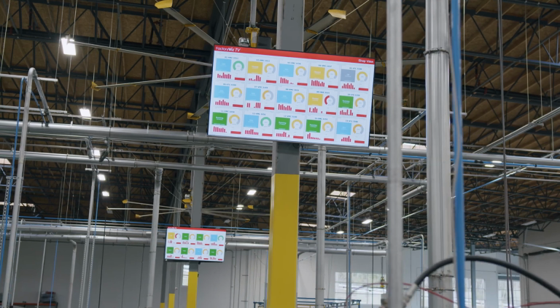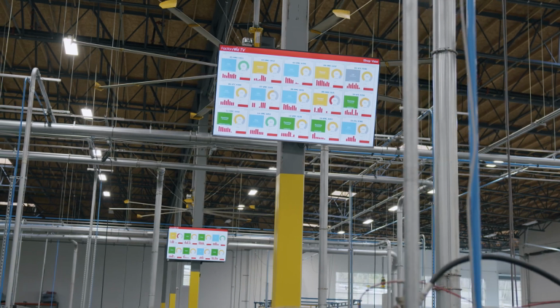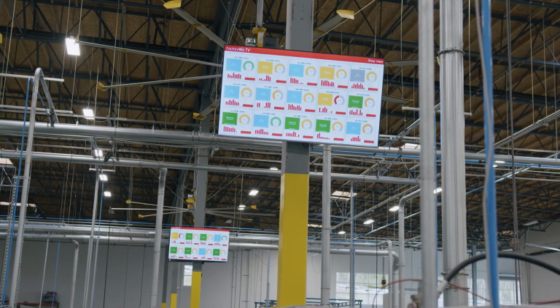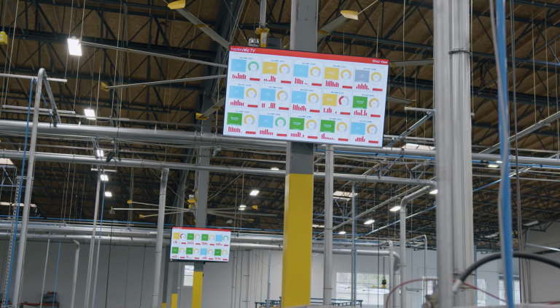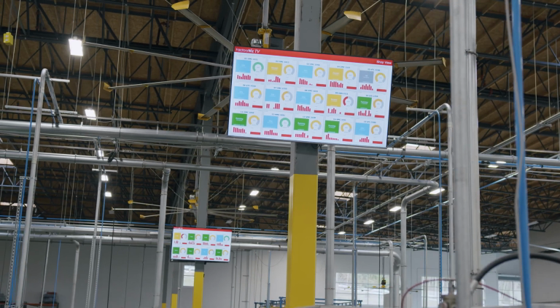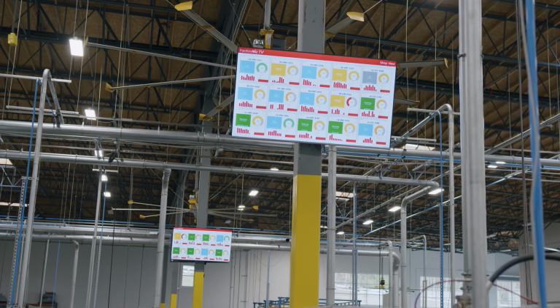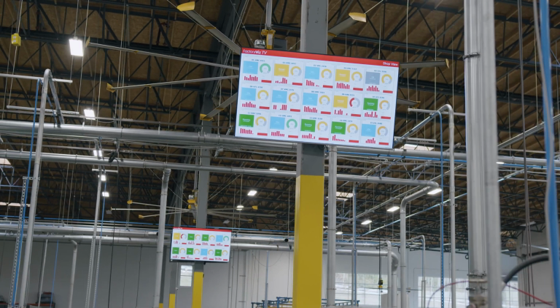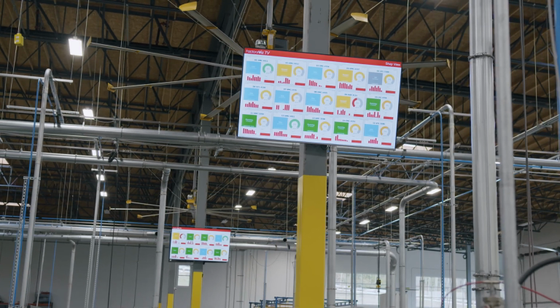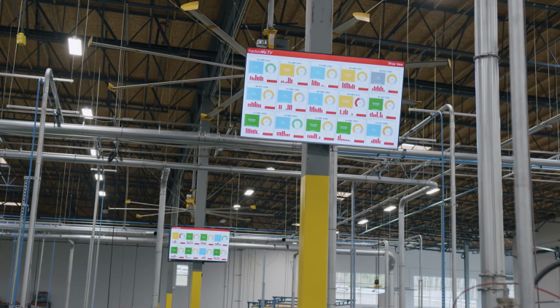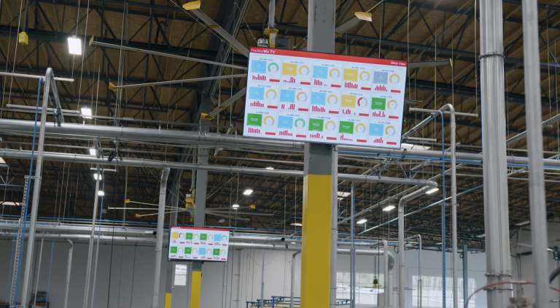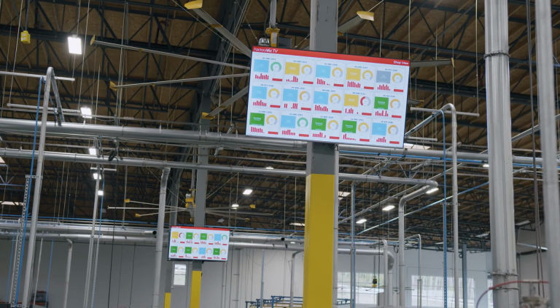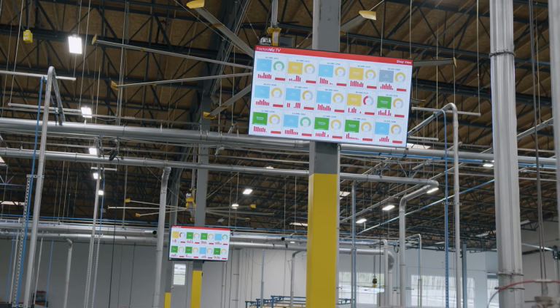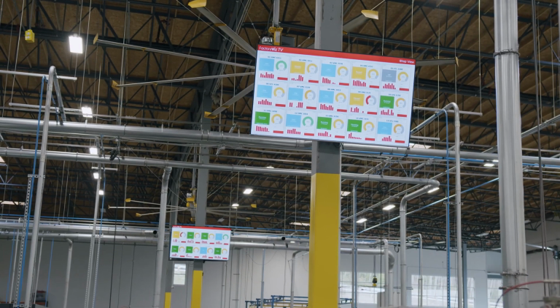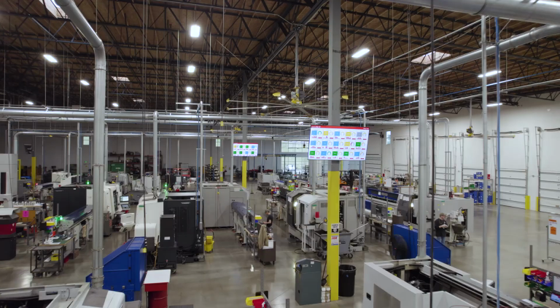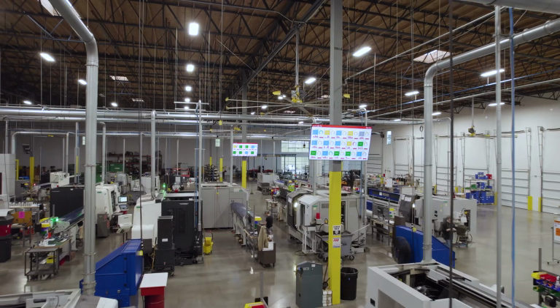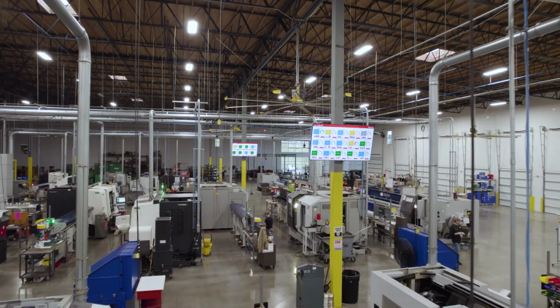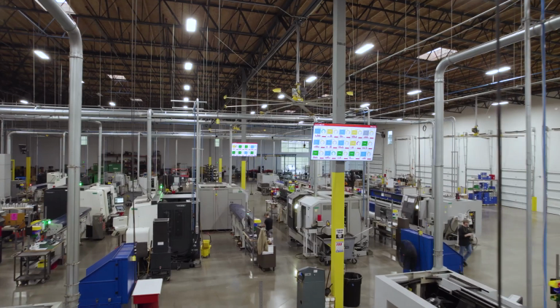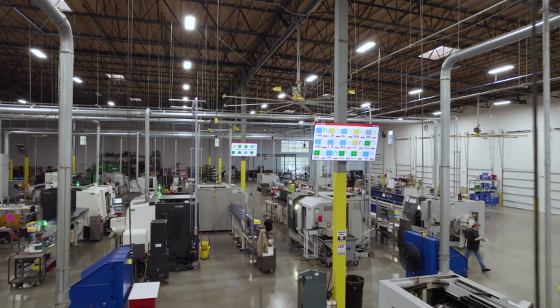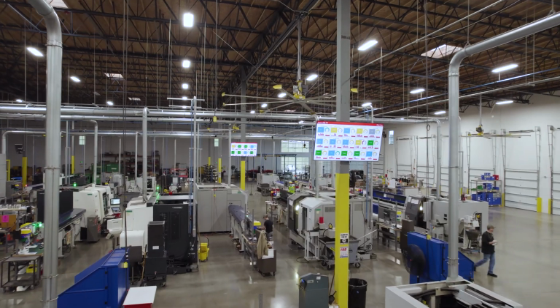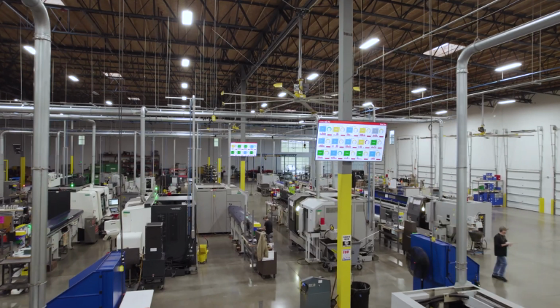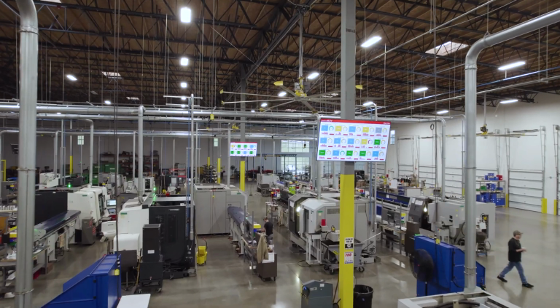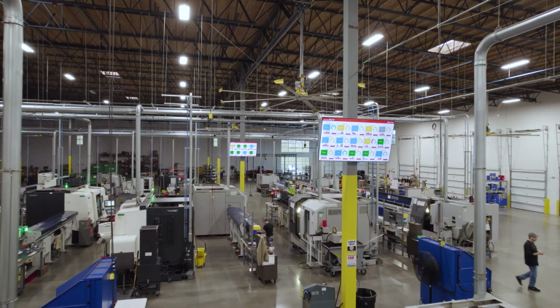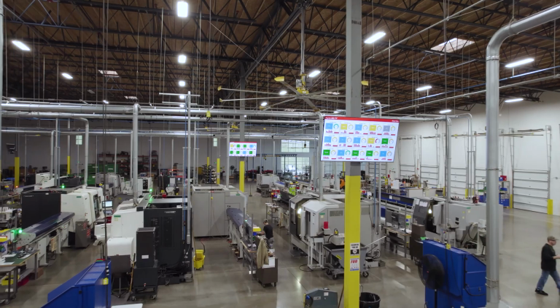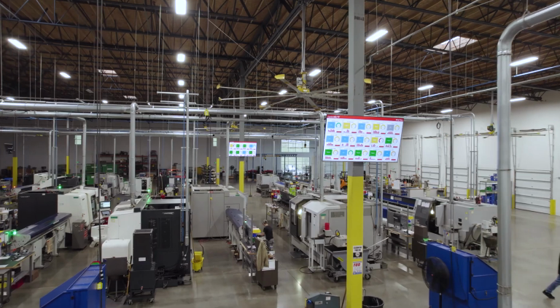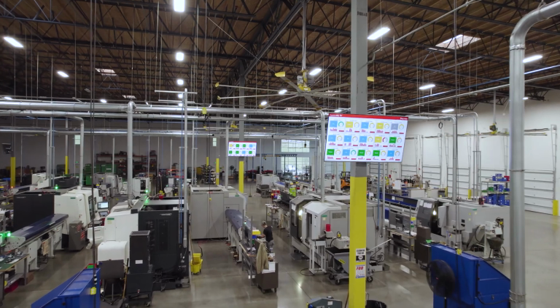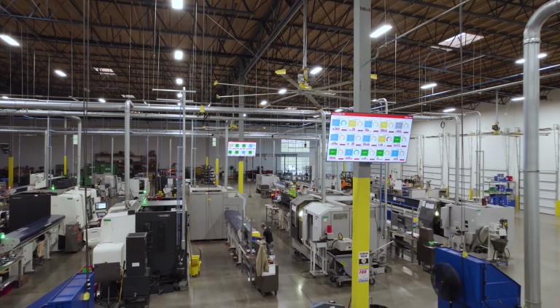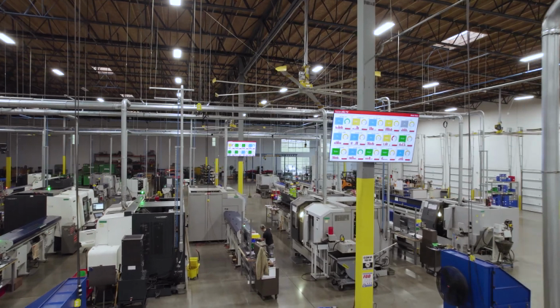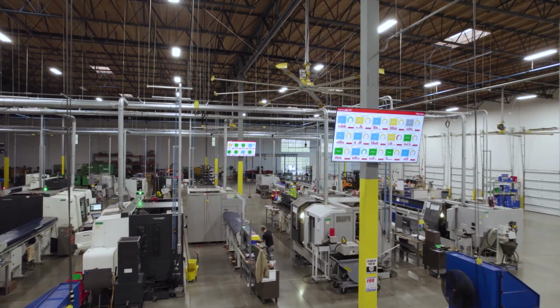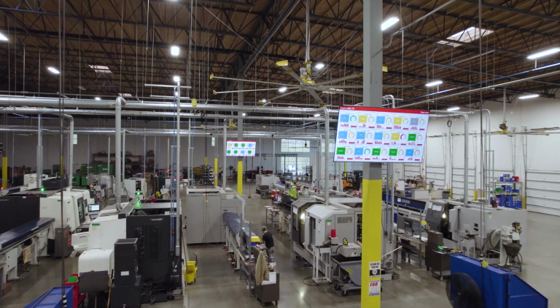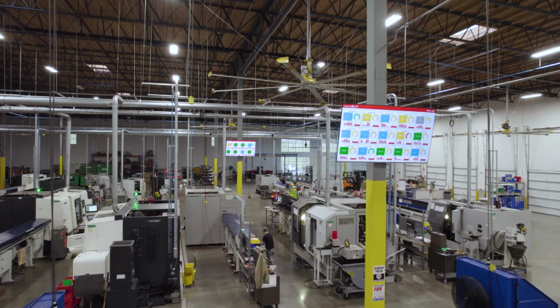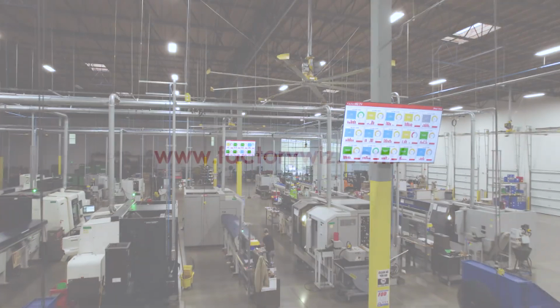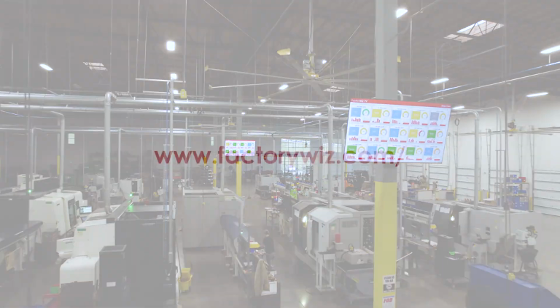Reach out to our team directly at FactoryWiz.com to learn how our products can help you streamline your production.